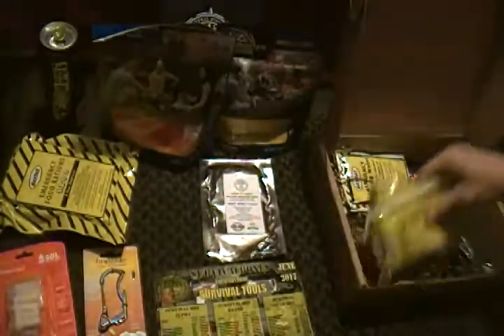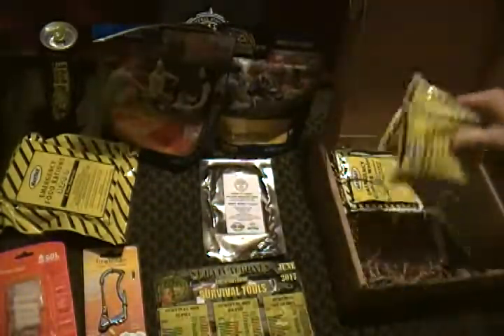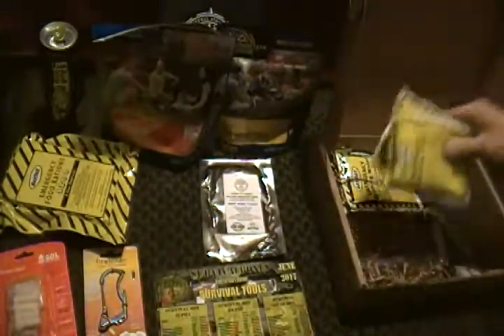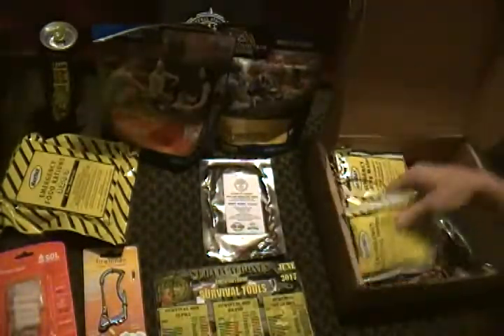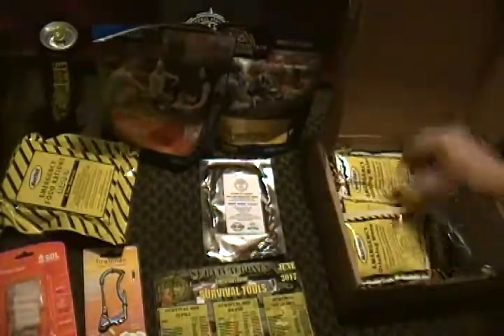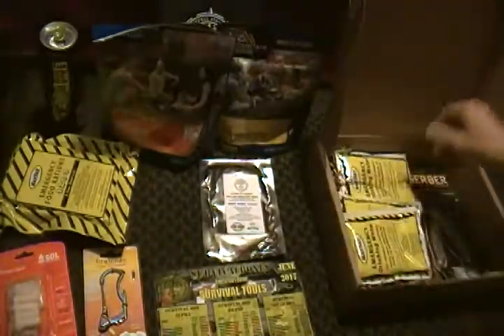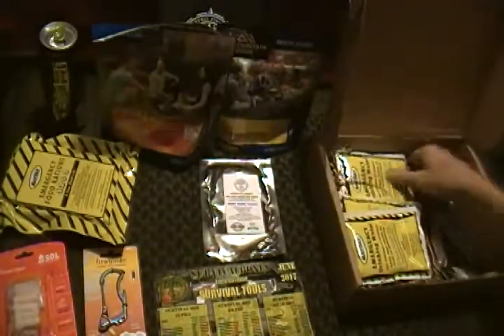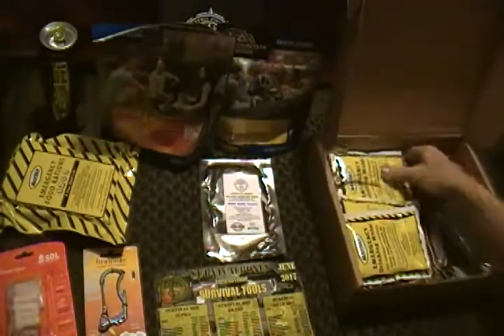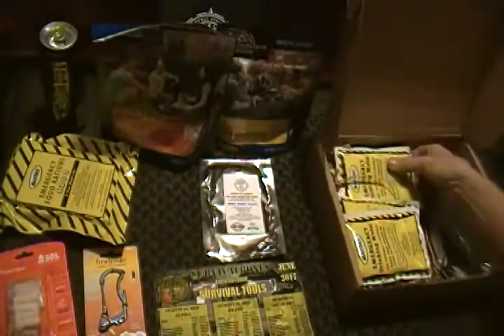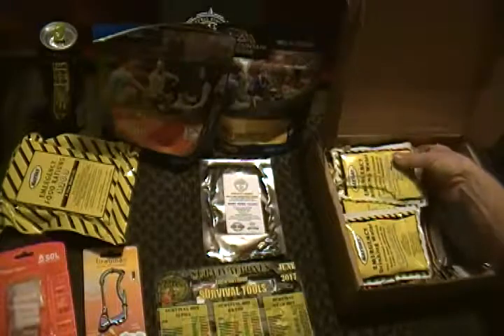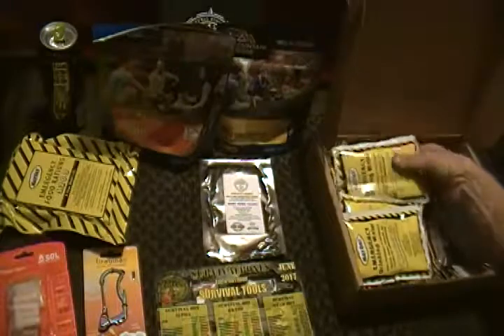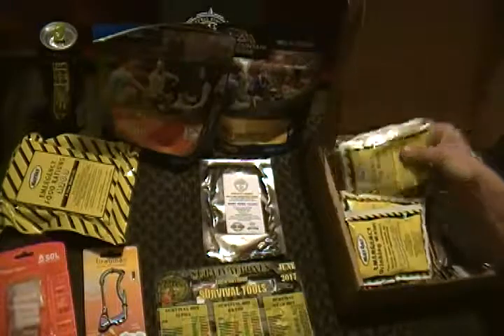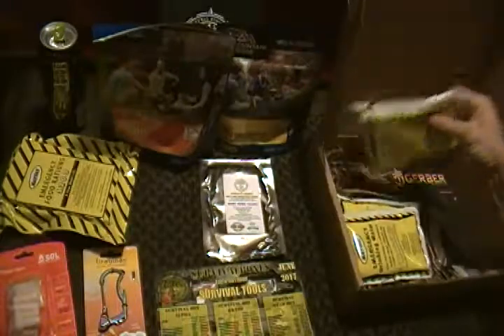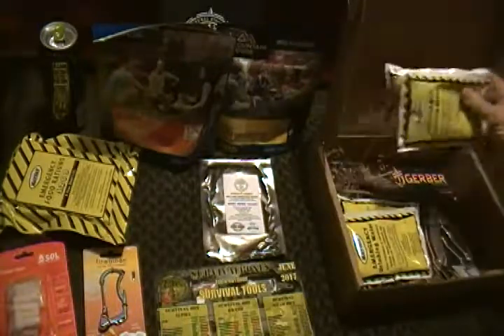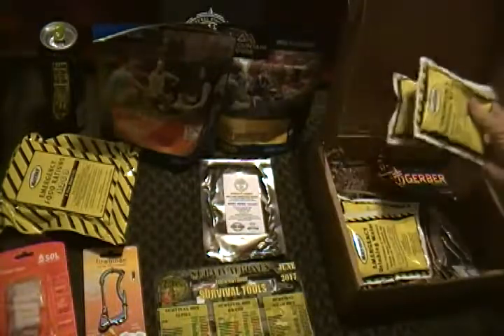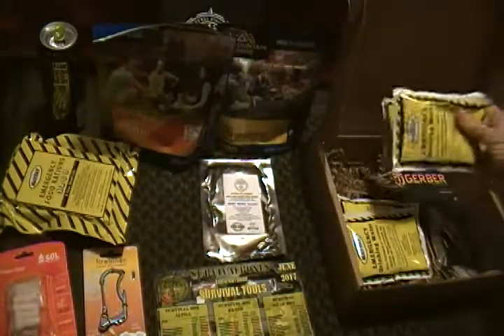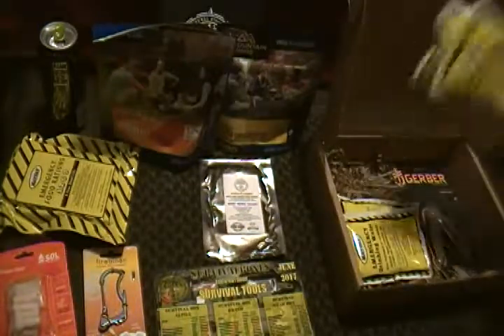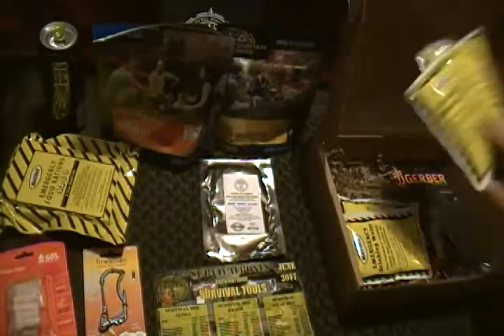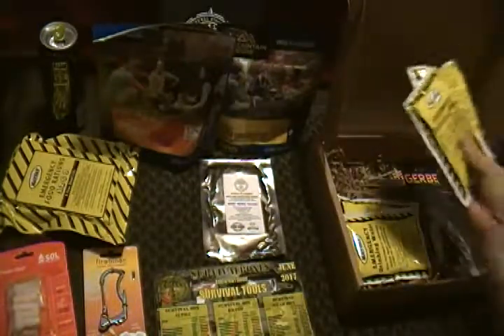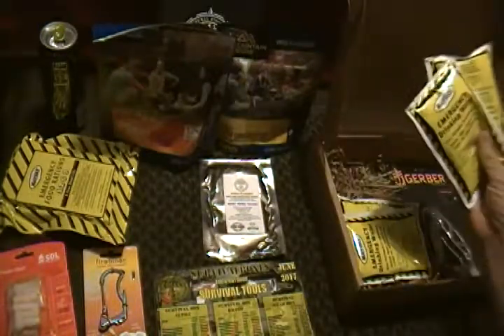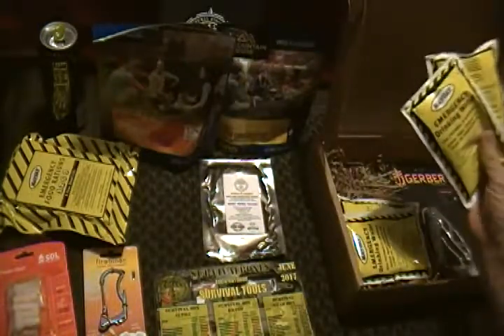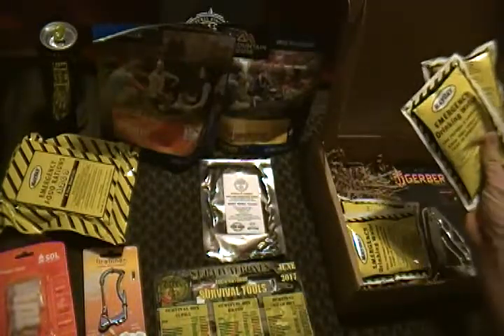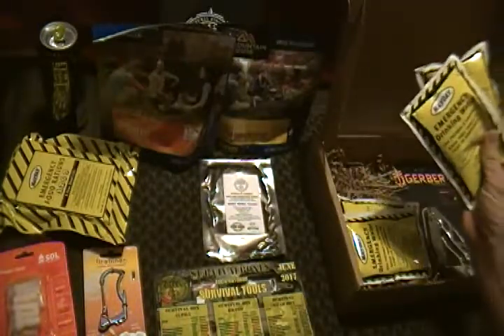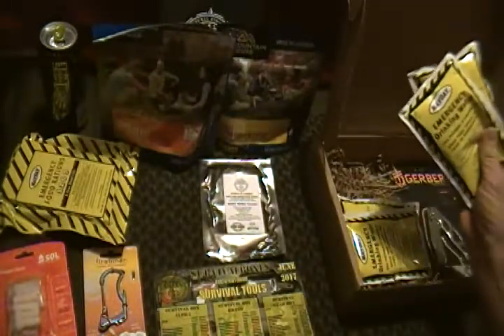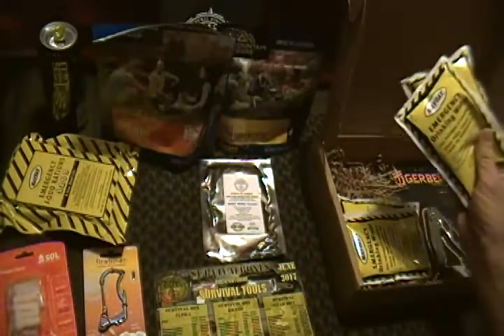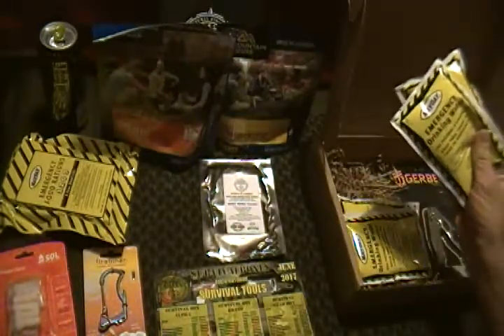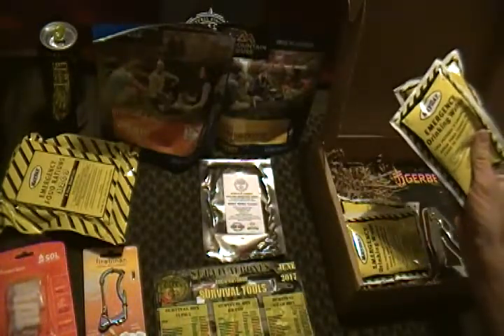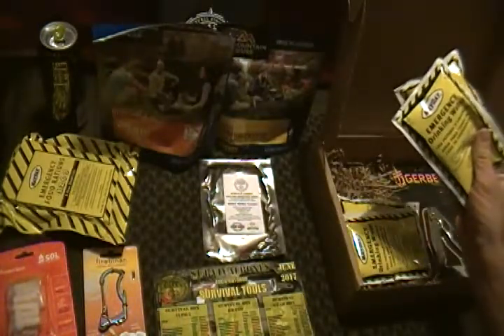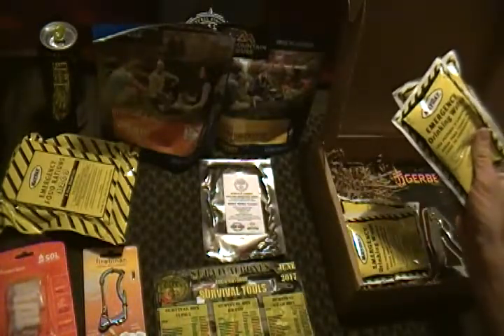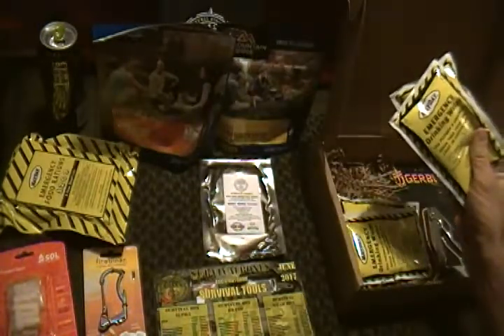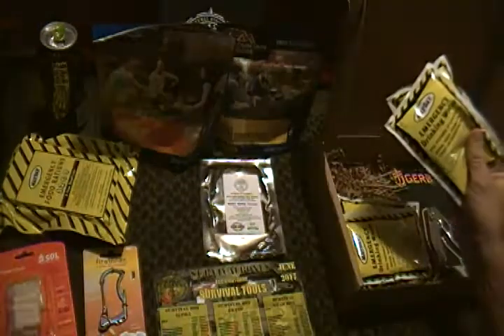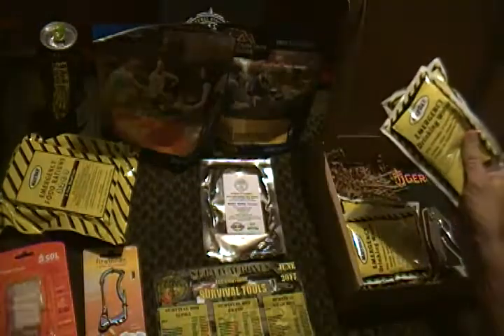And we got some packets of long-term storage clean water.